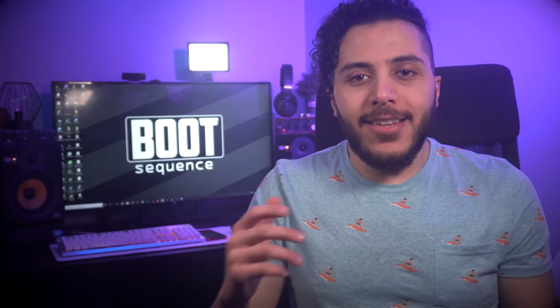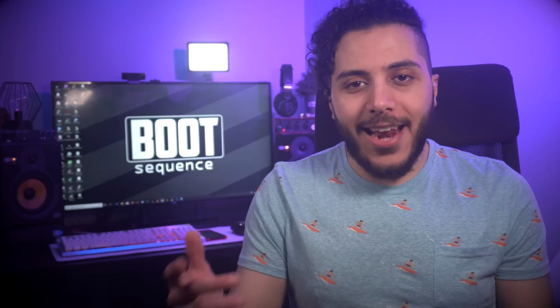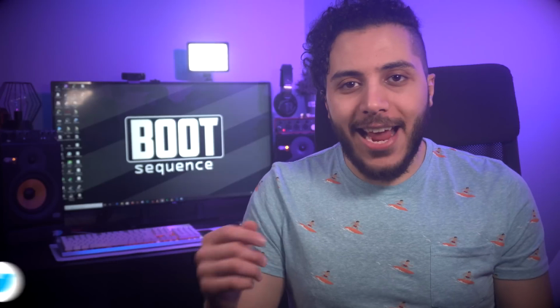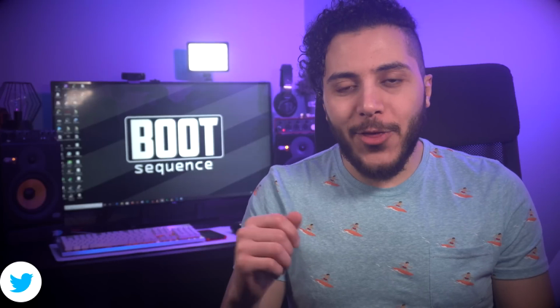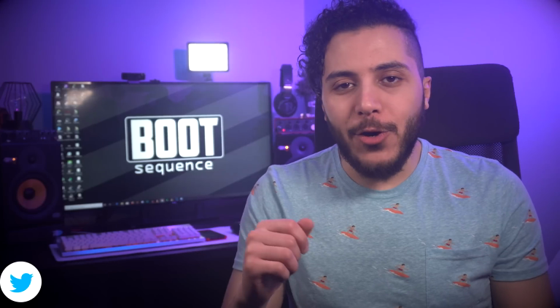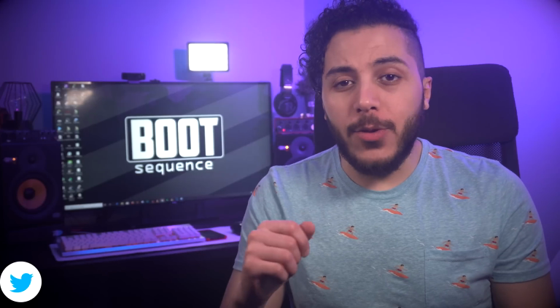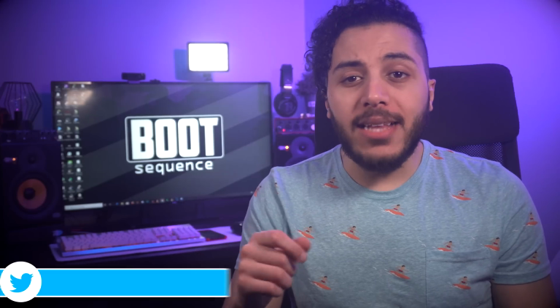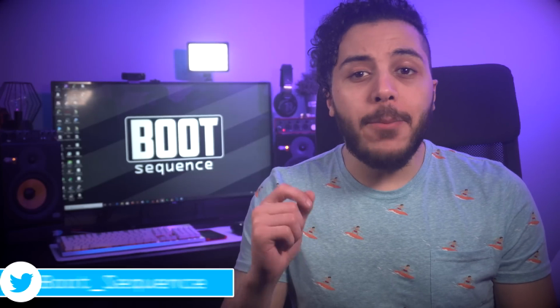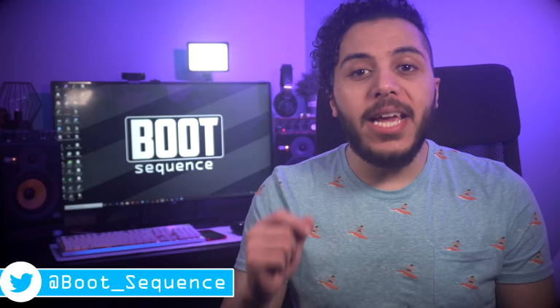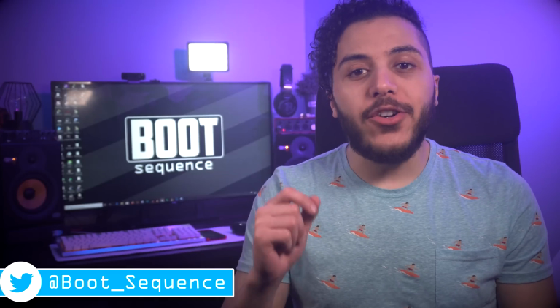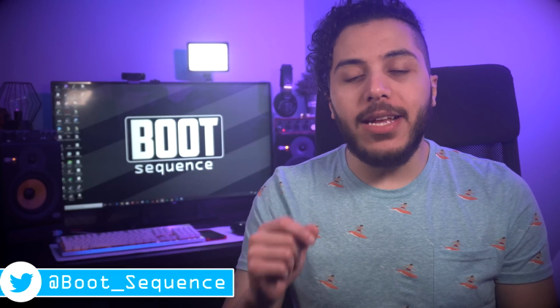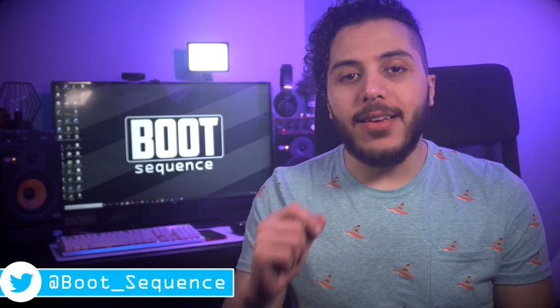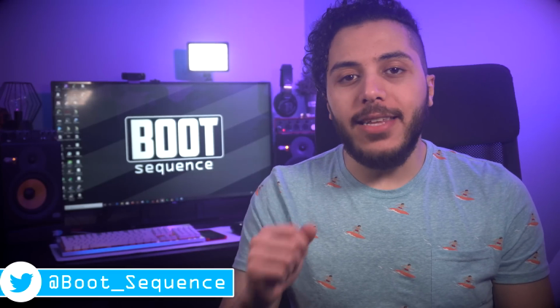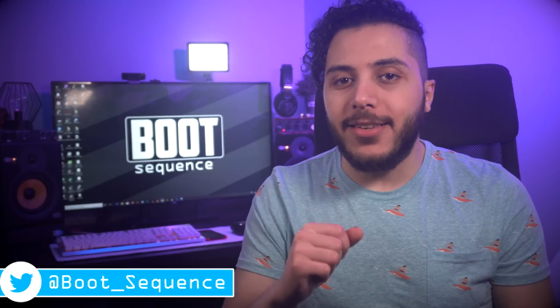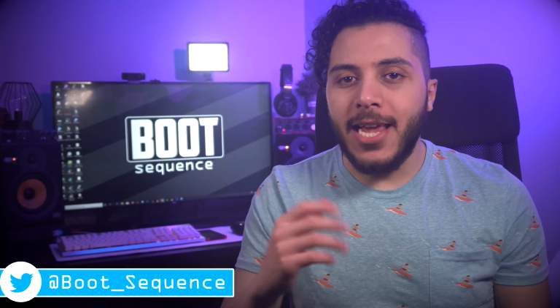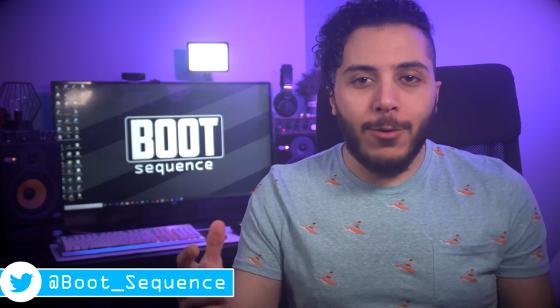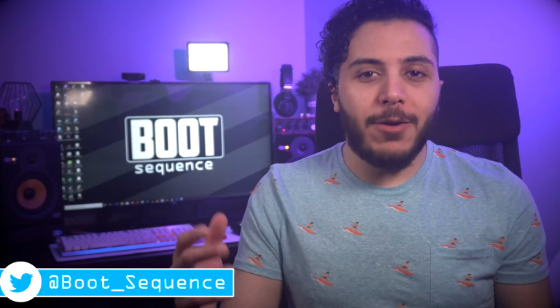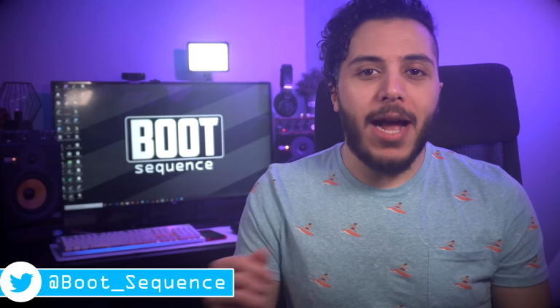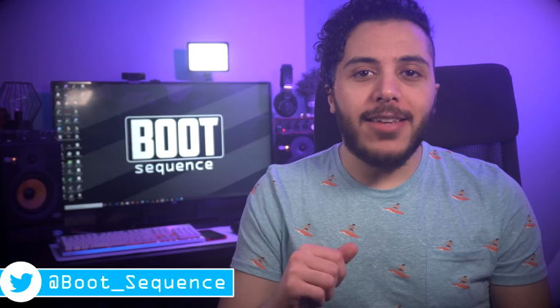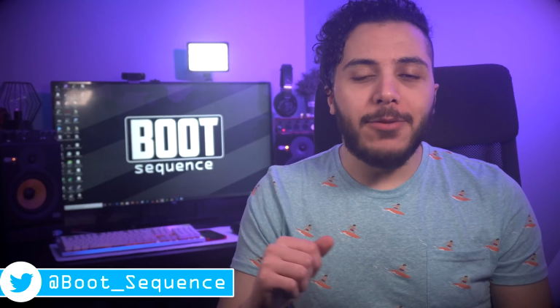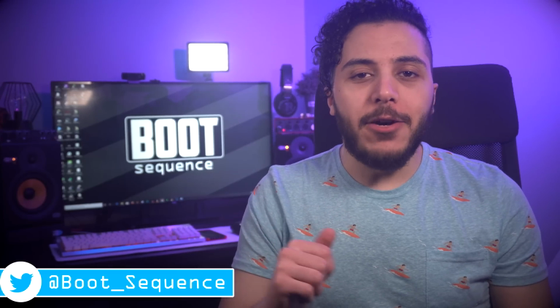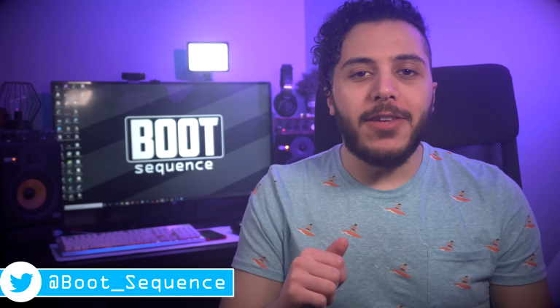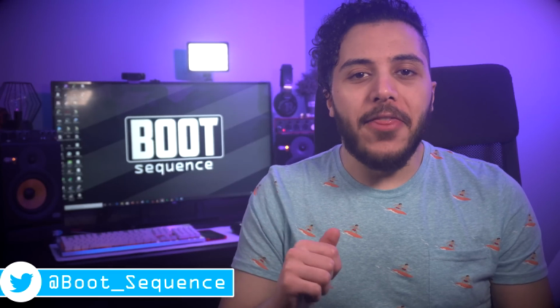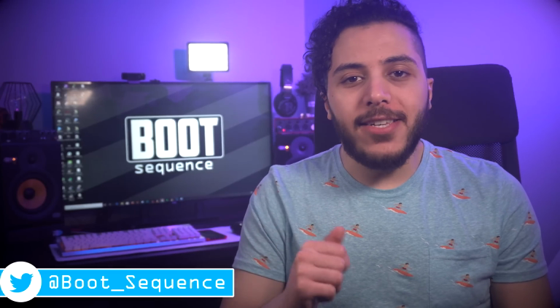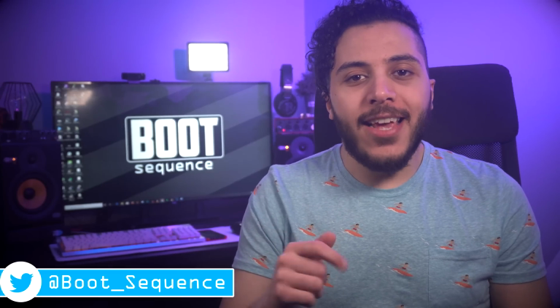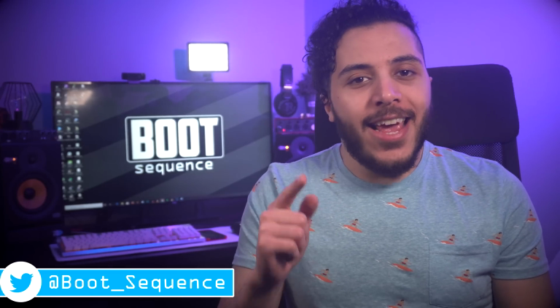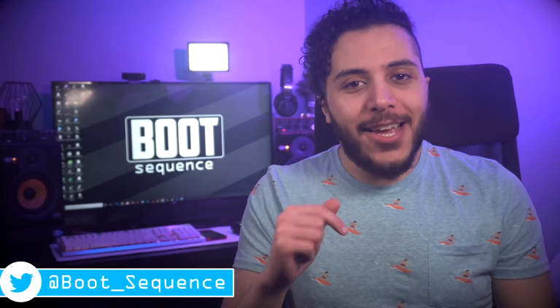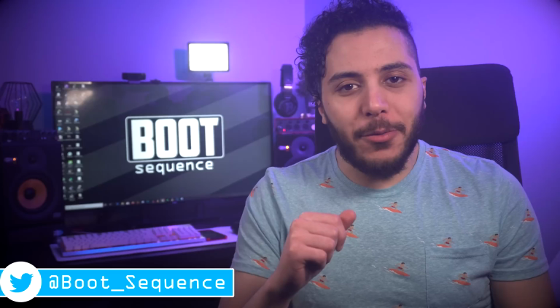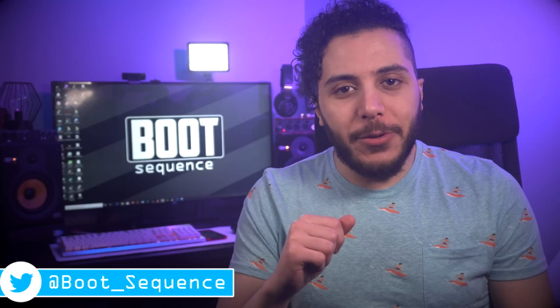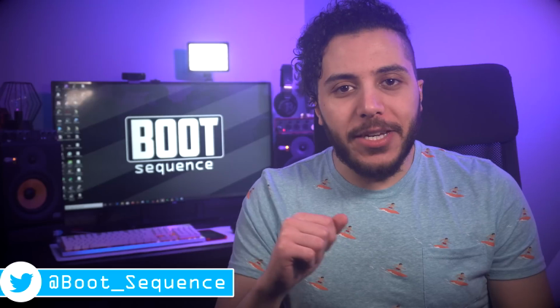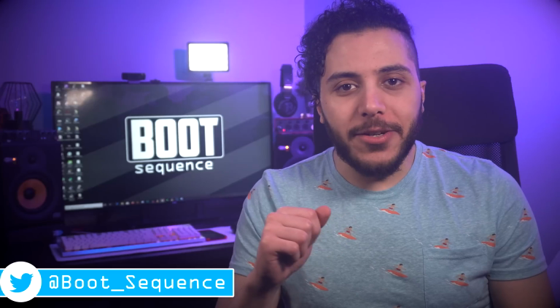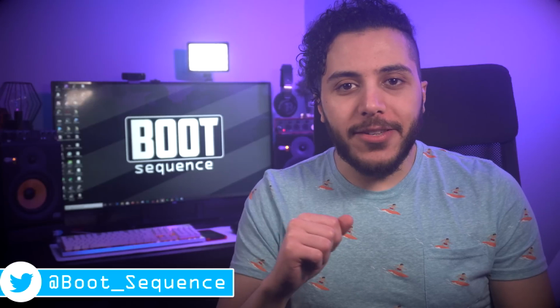Today in the news we got some major Intel leaks. What's up guys, I'm Snows and this is Reboot Sequence.